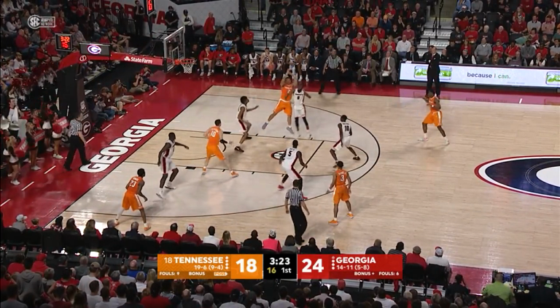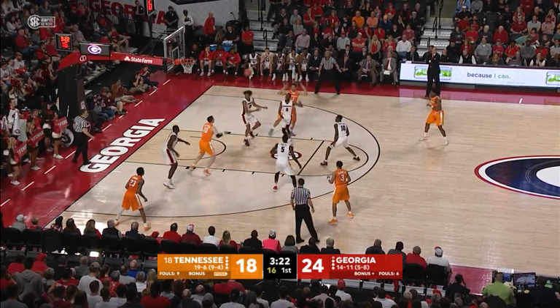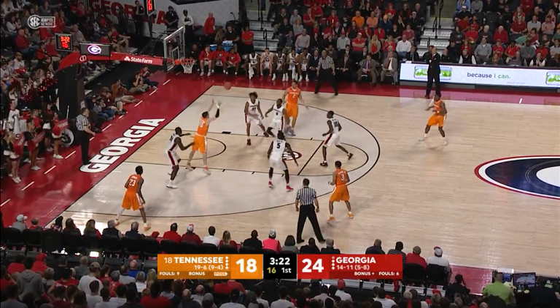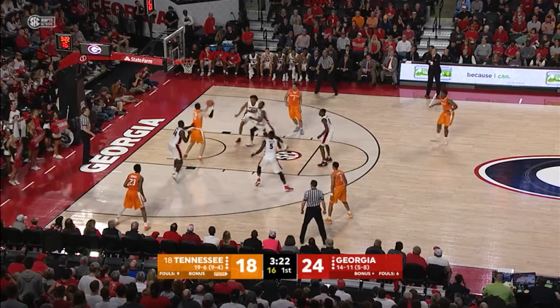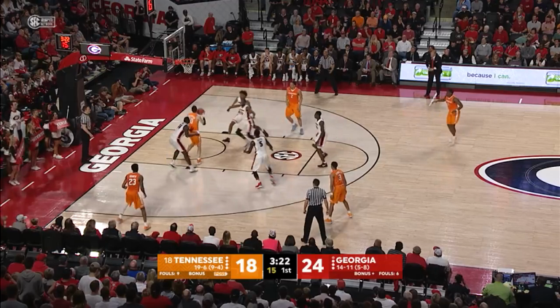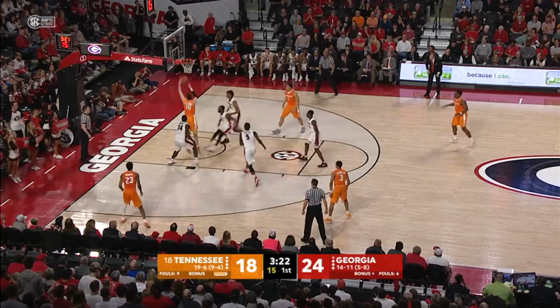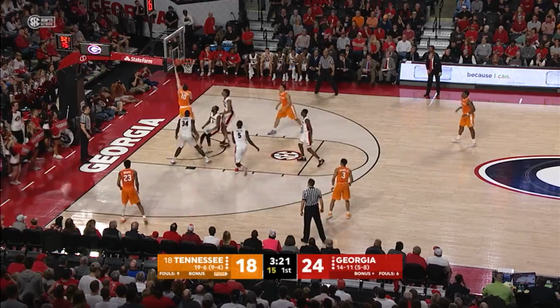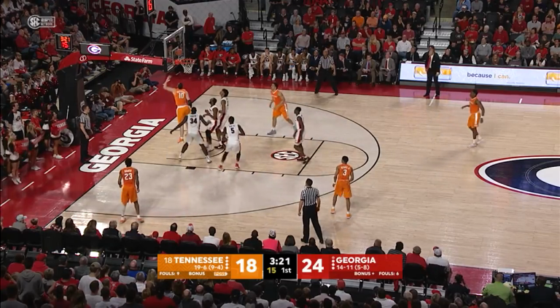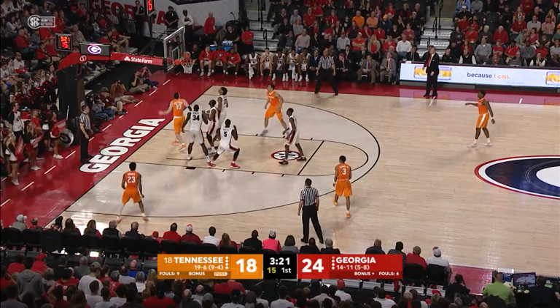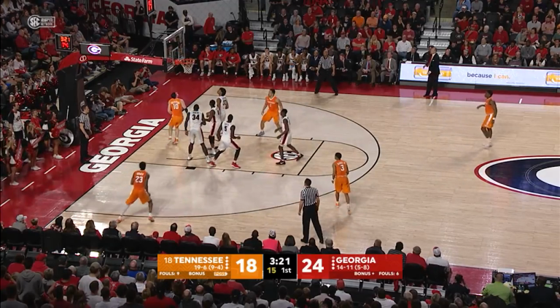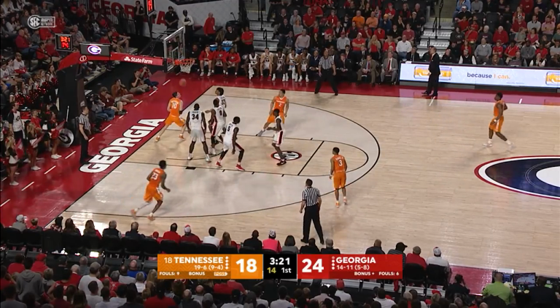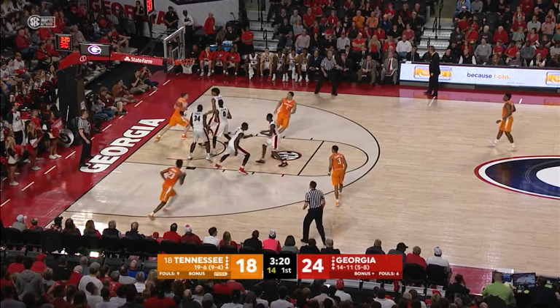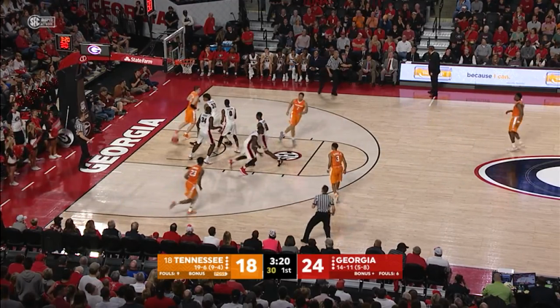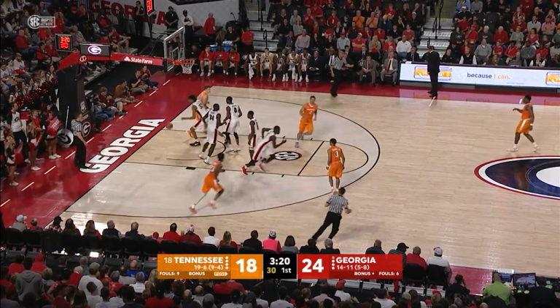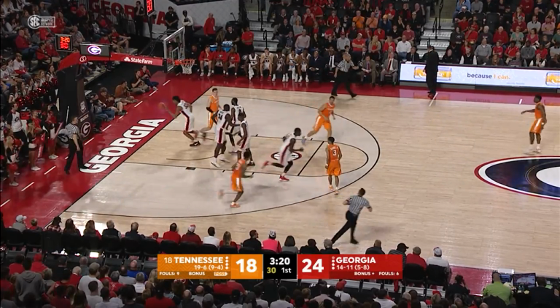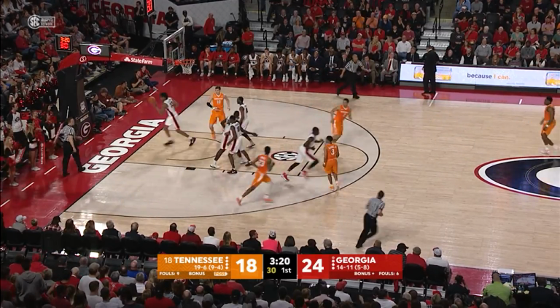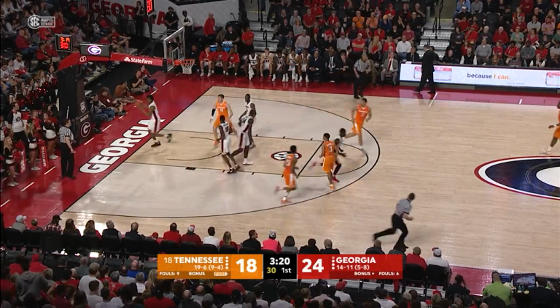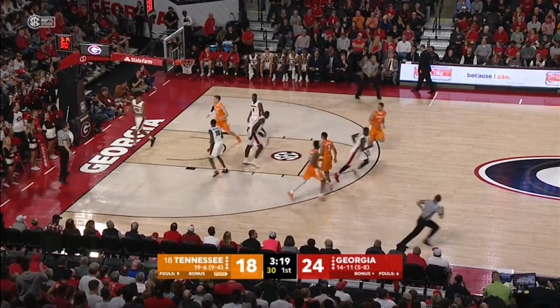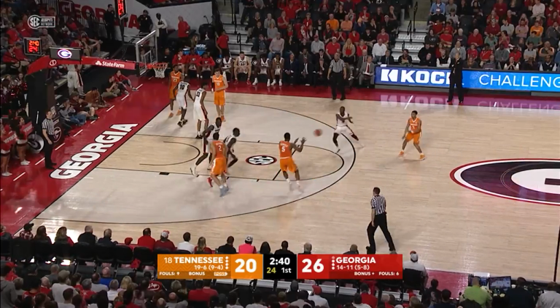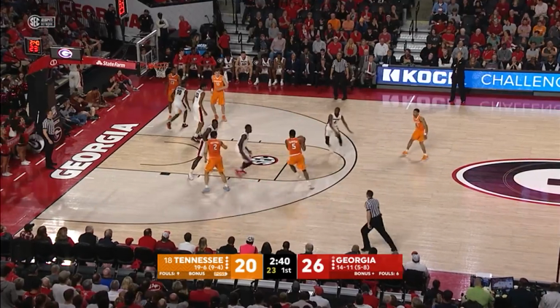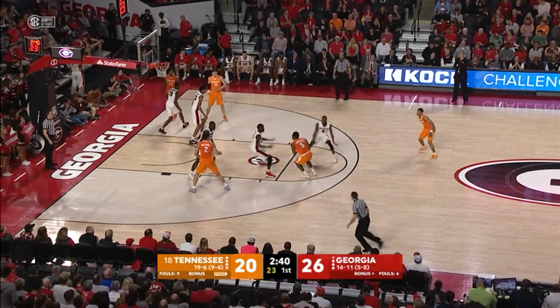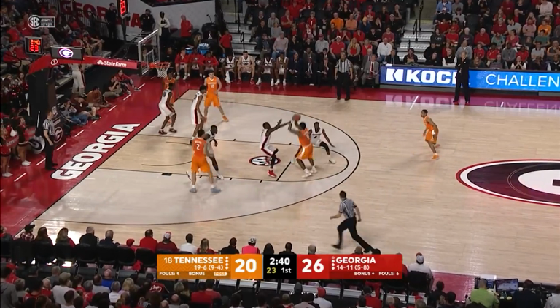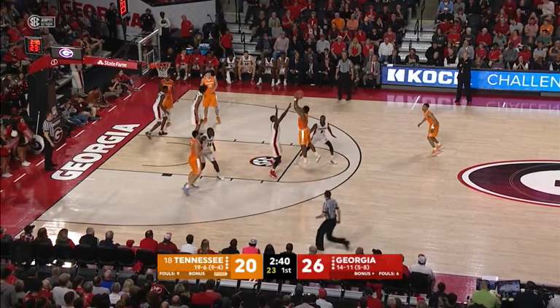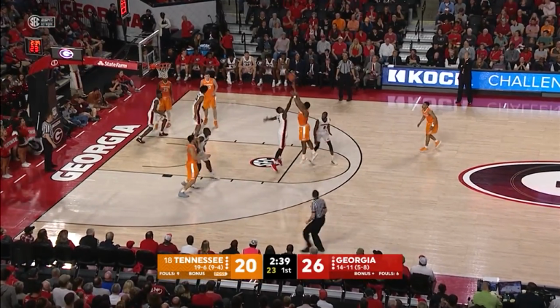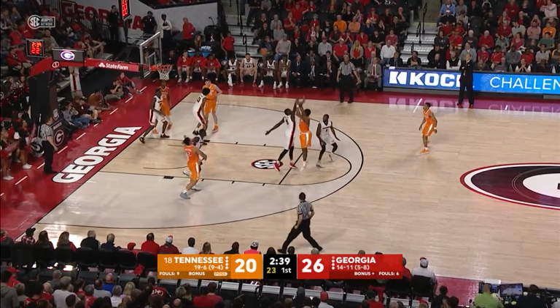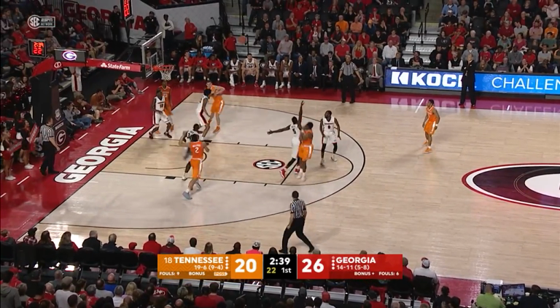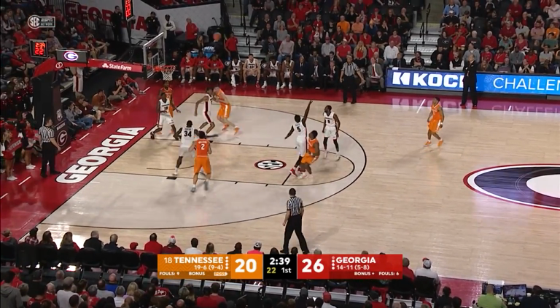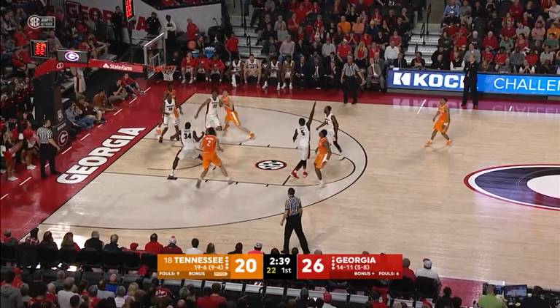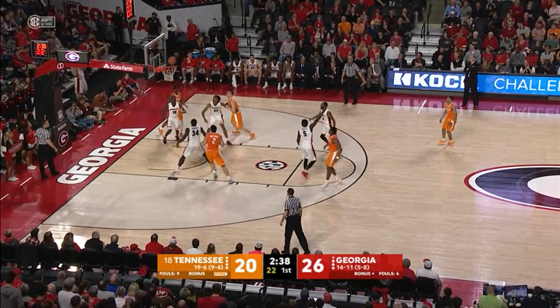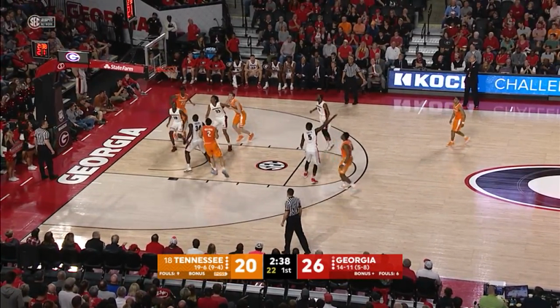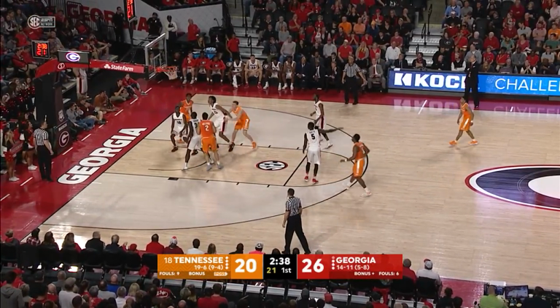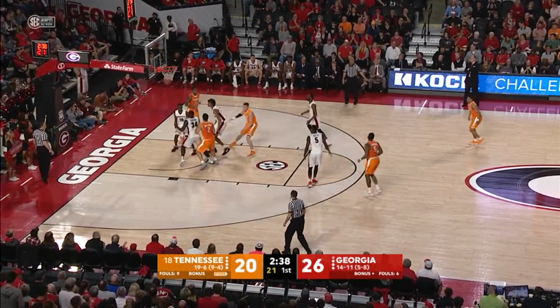Now they lob it inside, the ball knocked away. Fulkerson picks it up and lays it out. Schofield on top of the key, turns, fires, good.